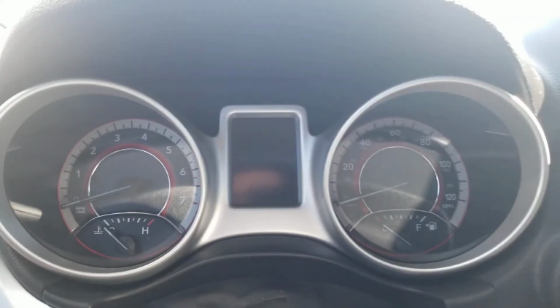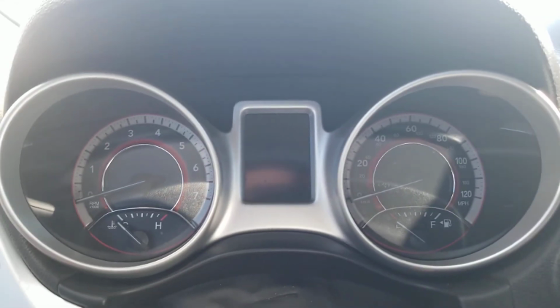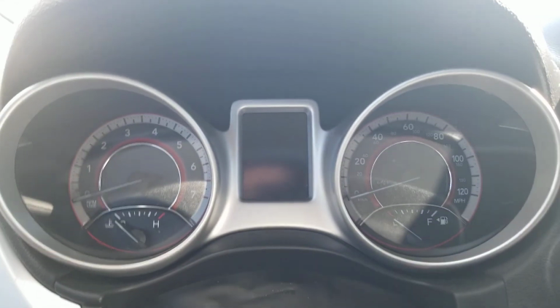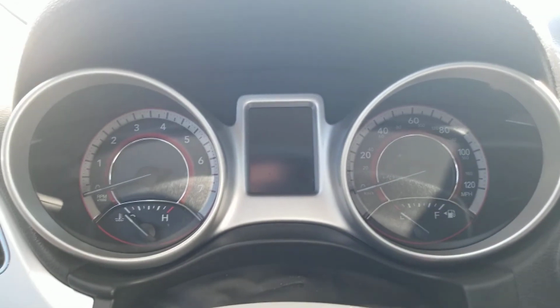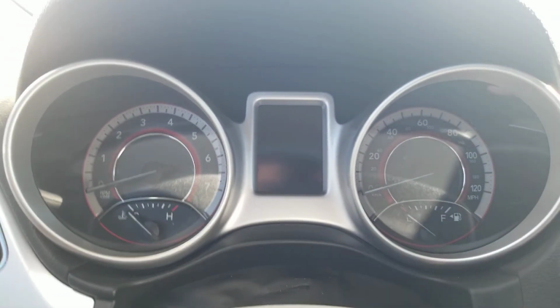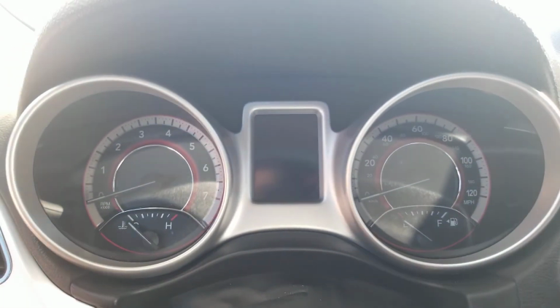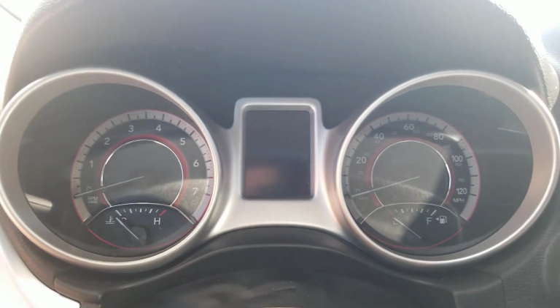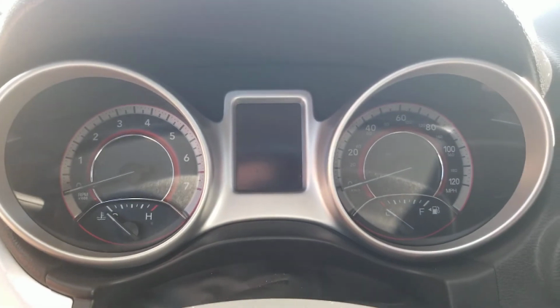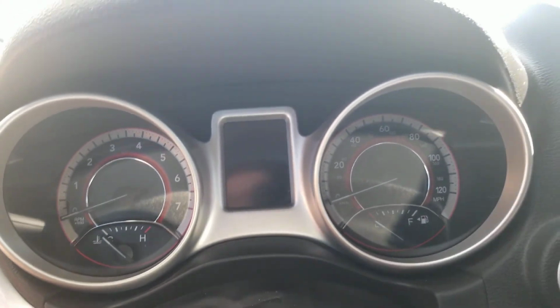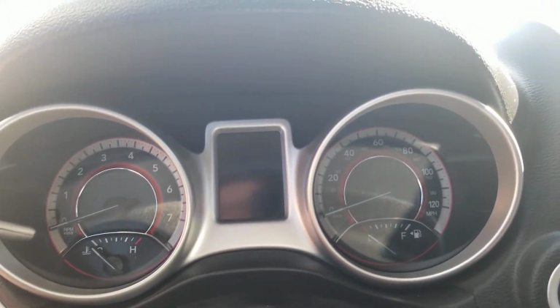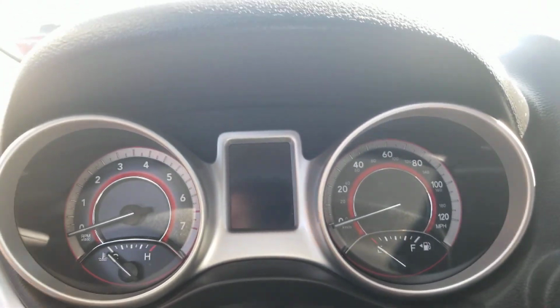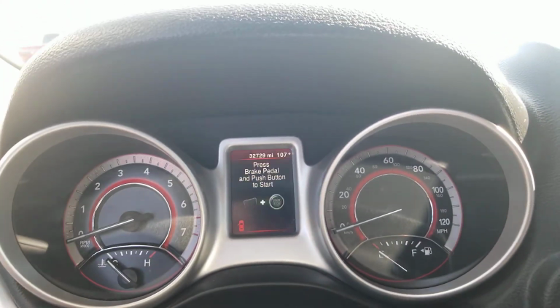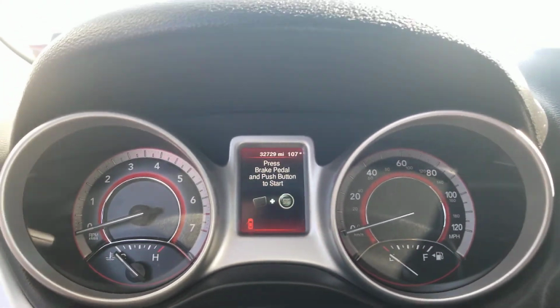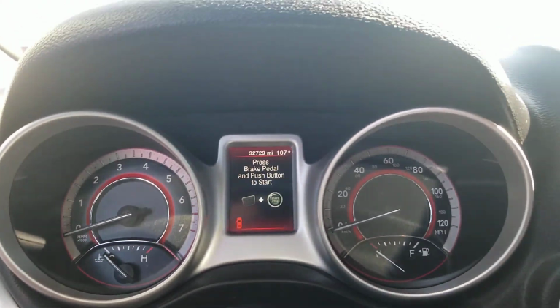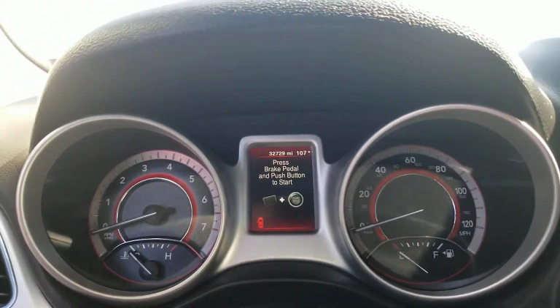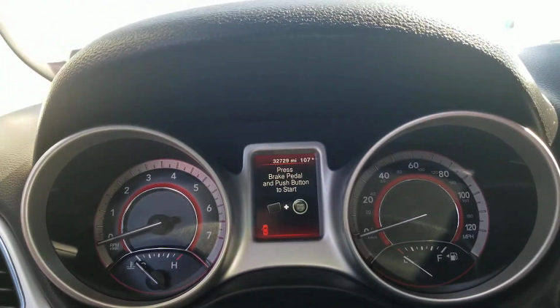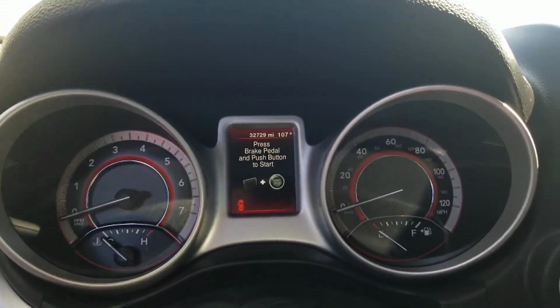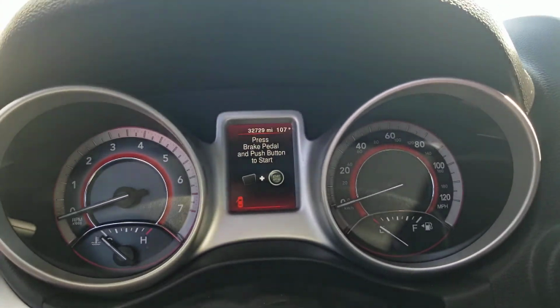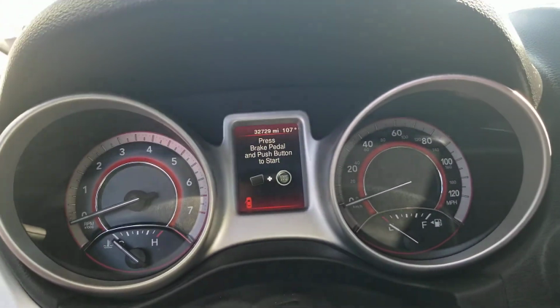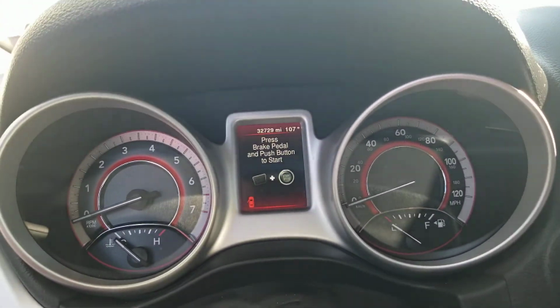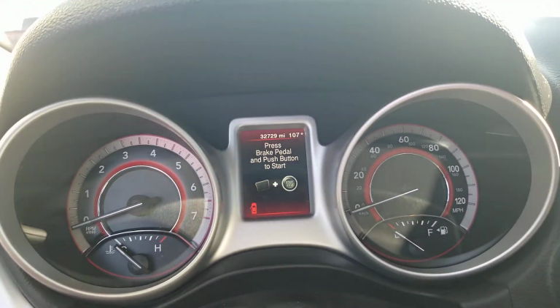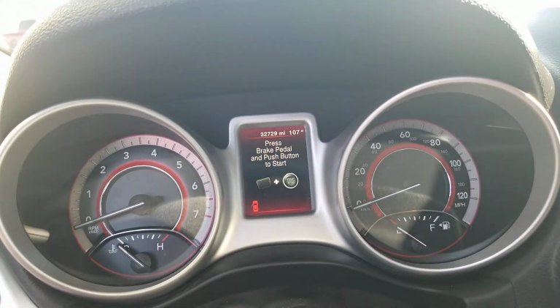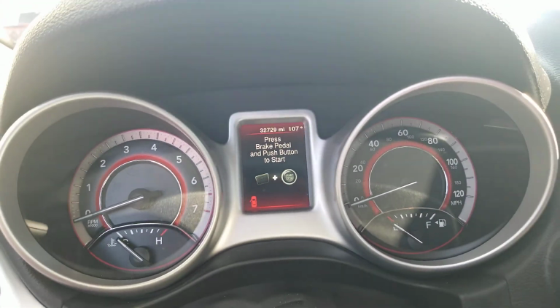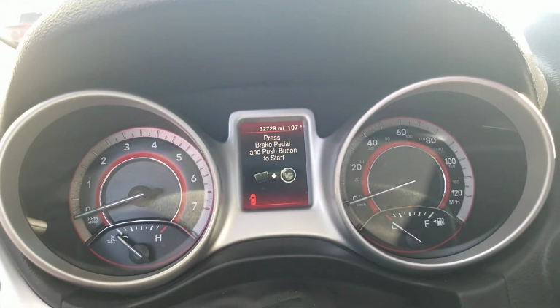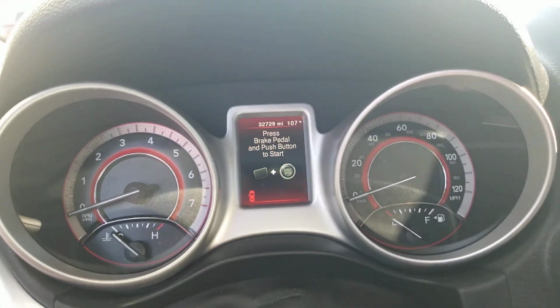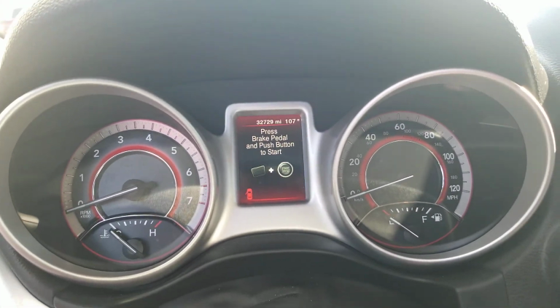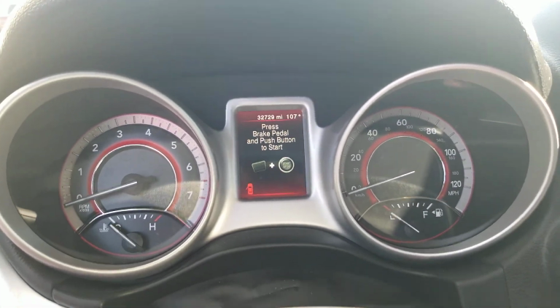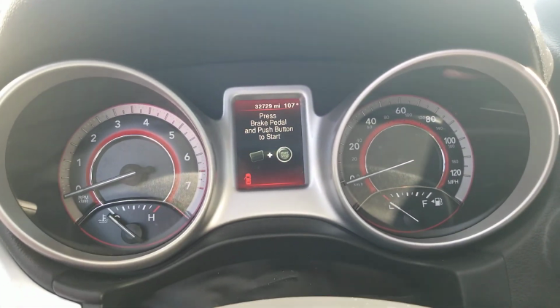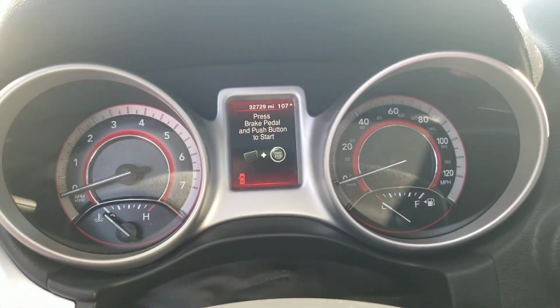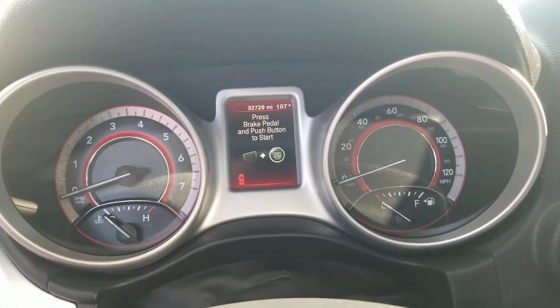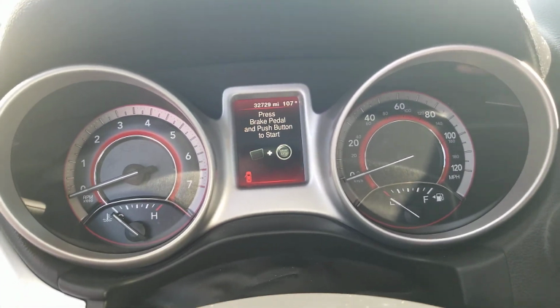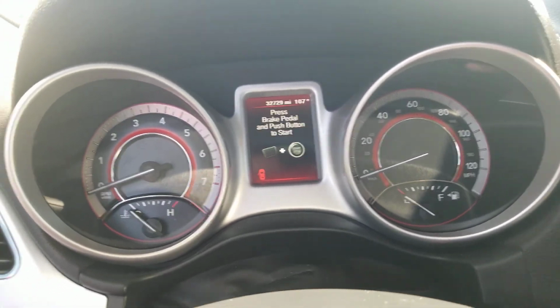Speedometer. Fuel and temperature. This vehicle has 32,729 miles on it.